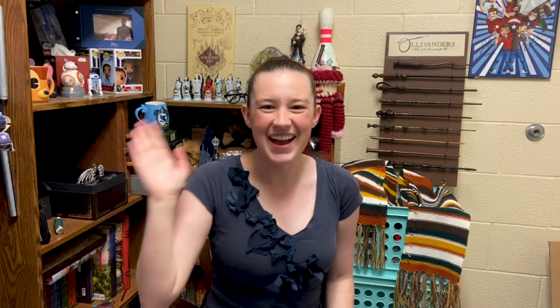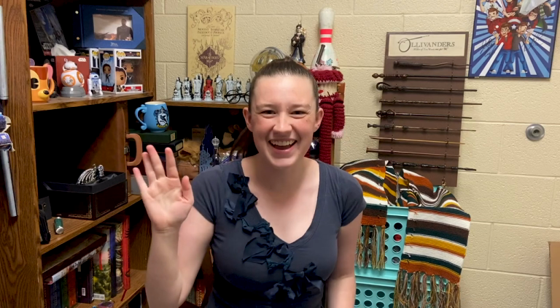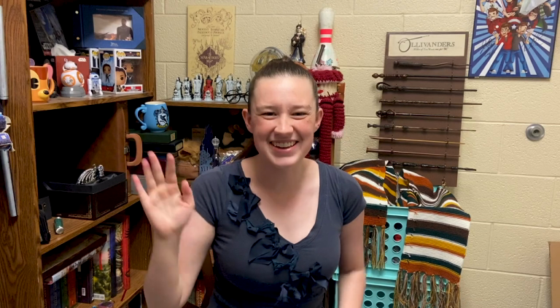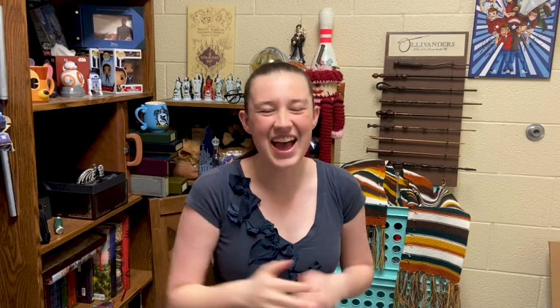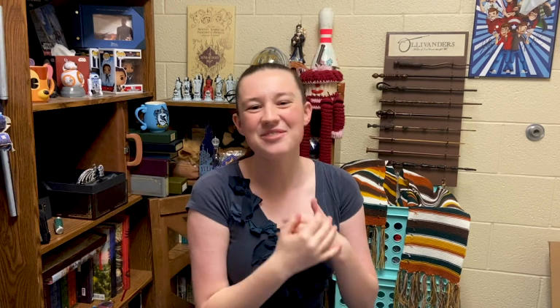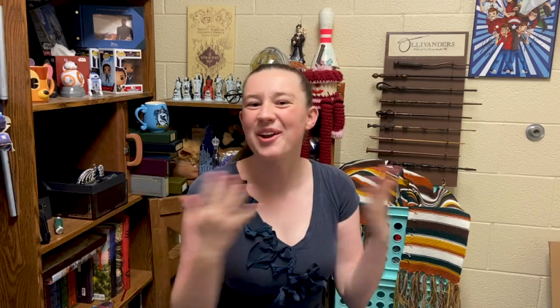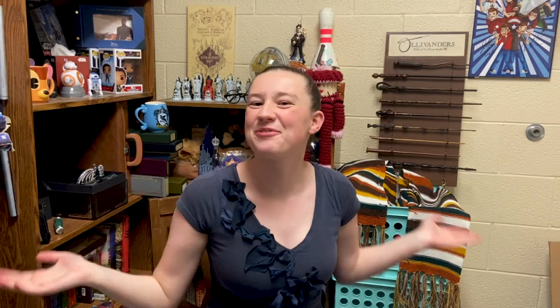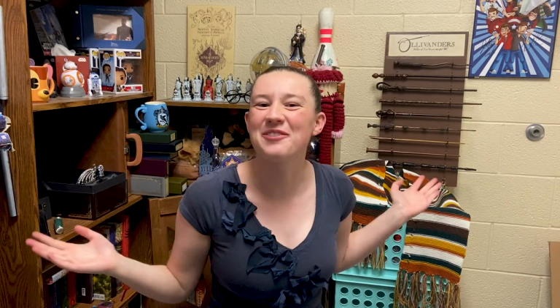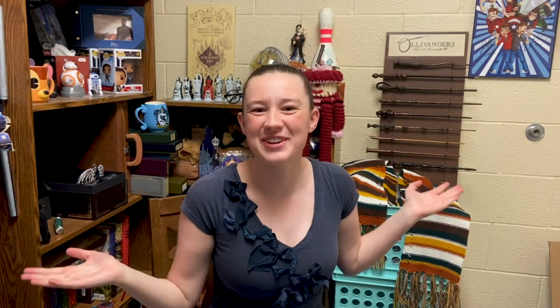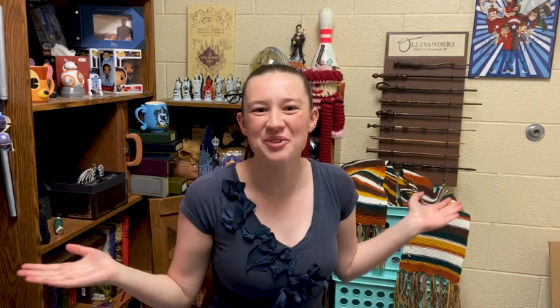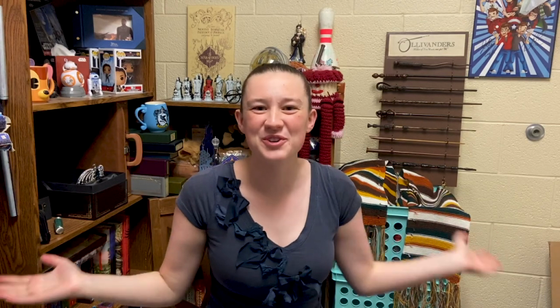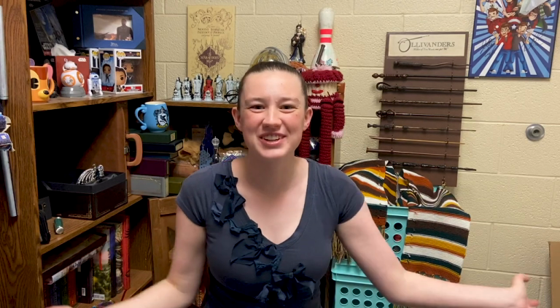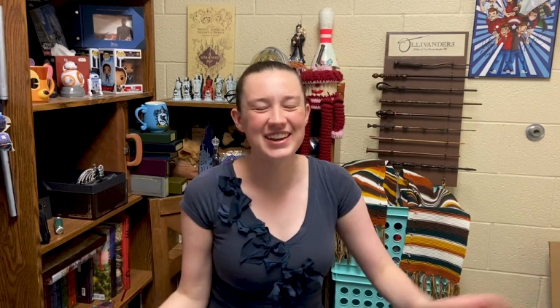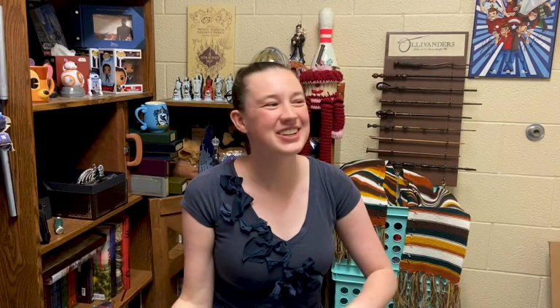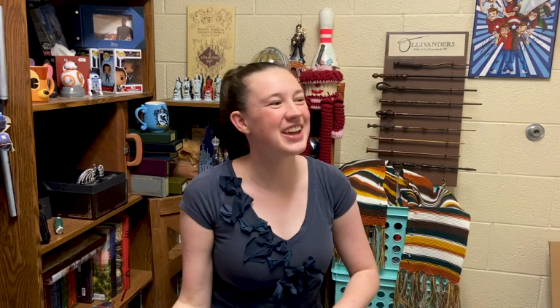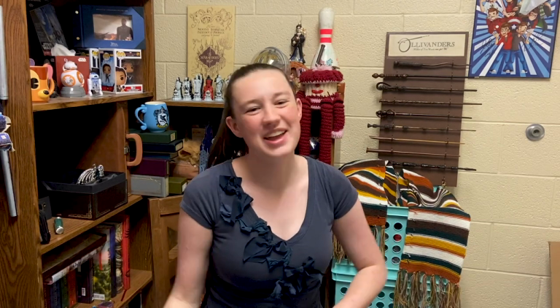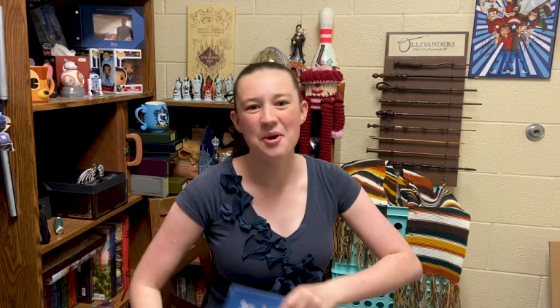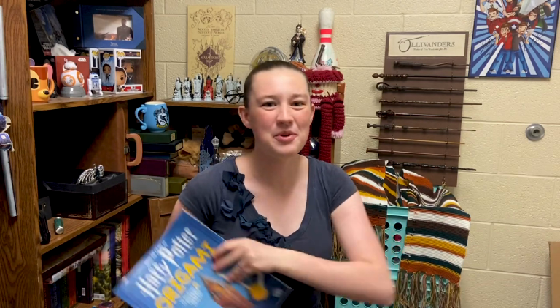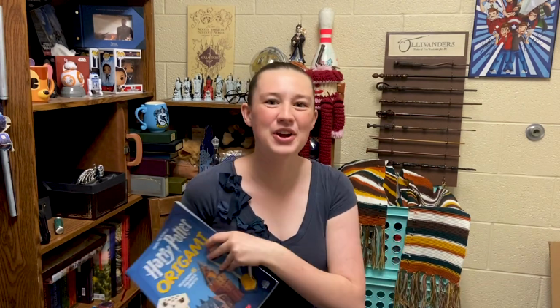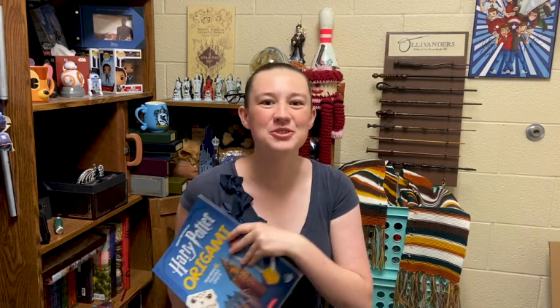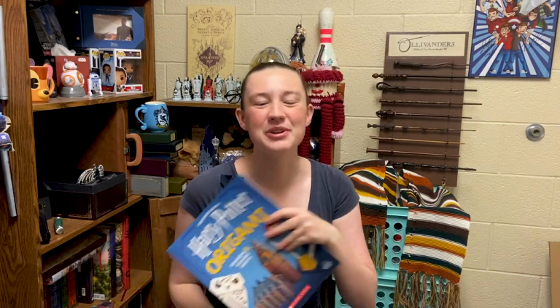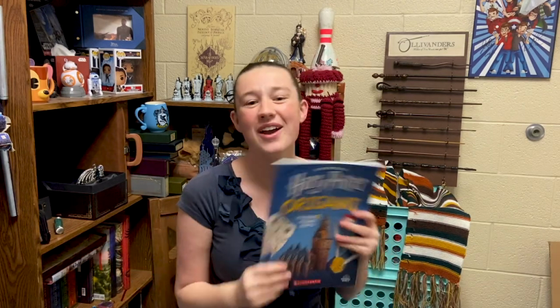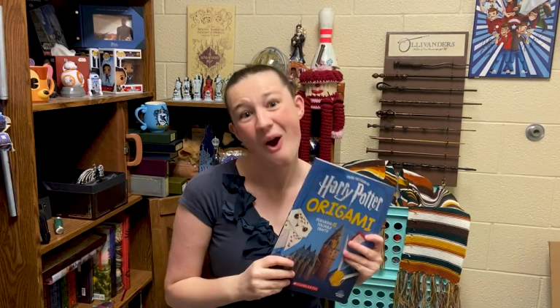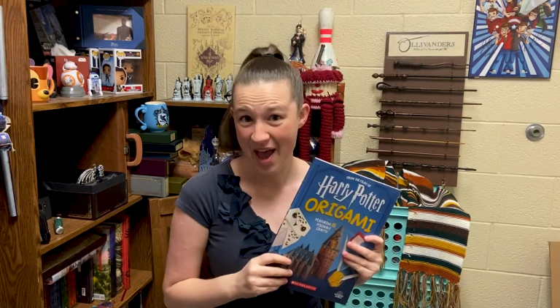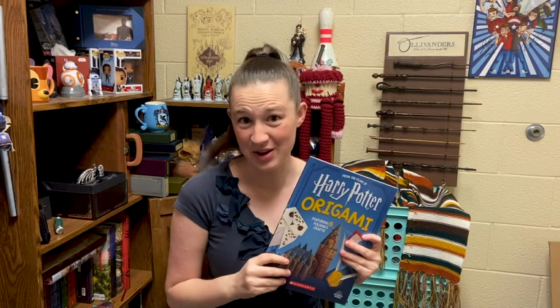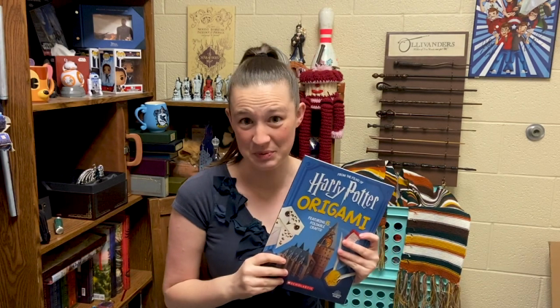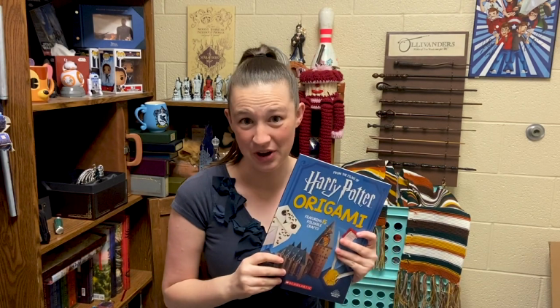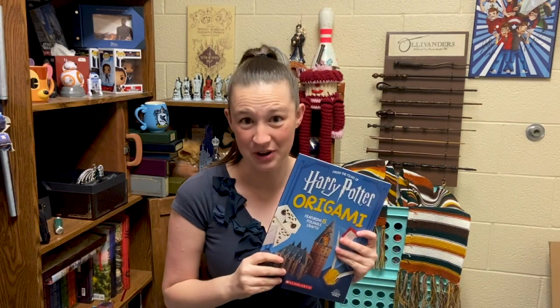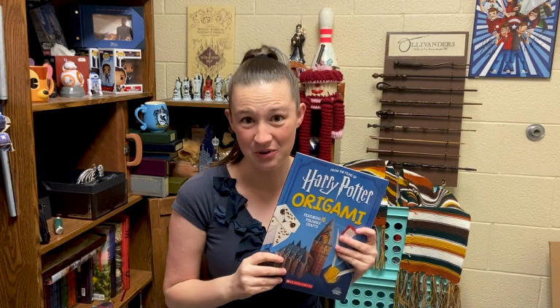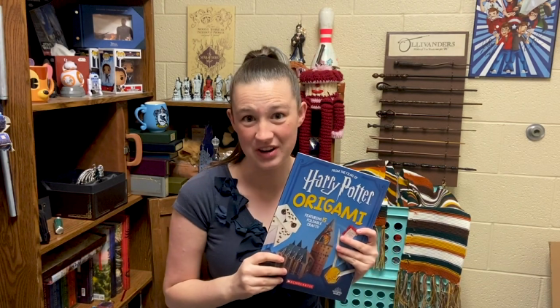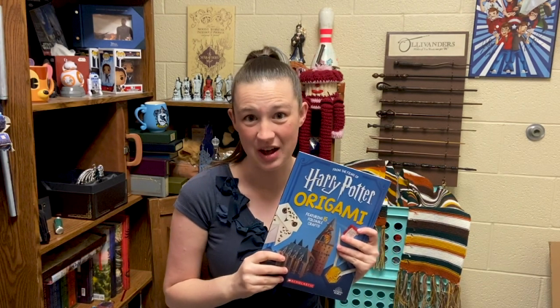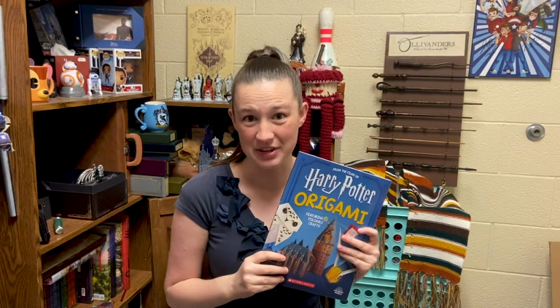Hi guys! I've got a fun video for today. Today we are doing Harry Potter origami.